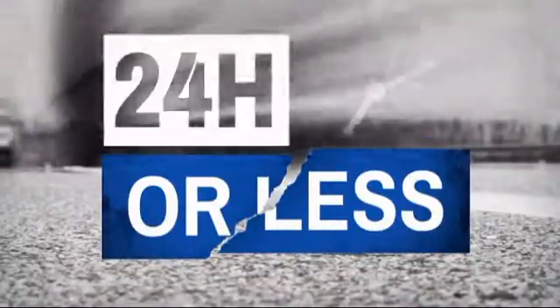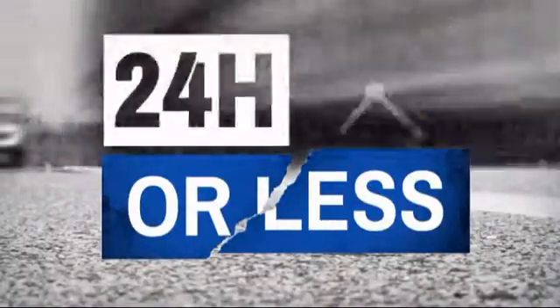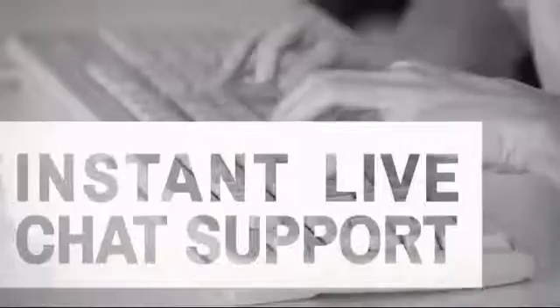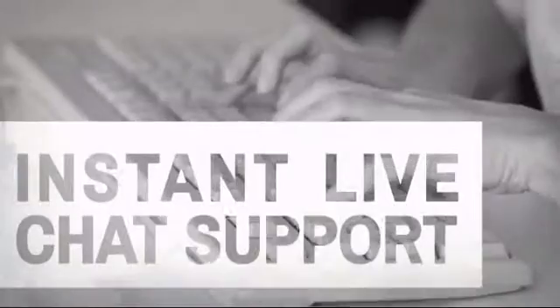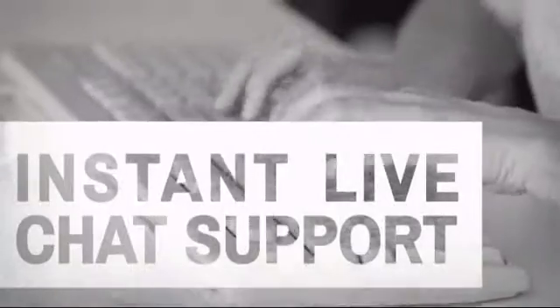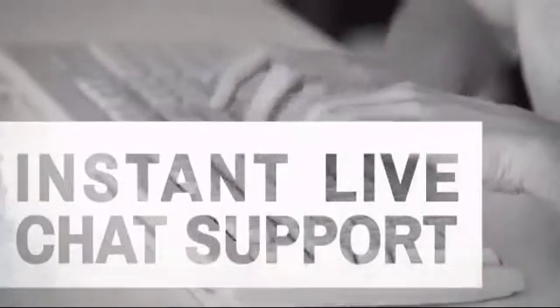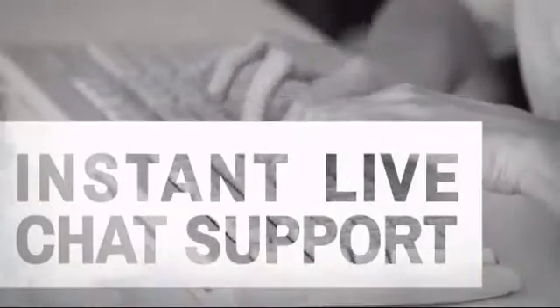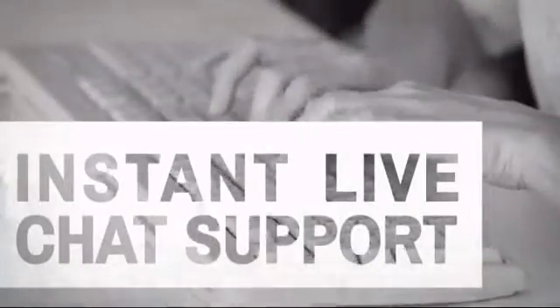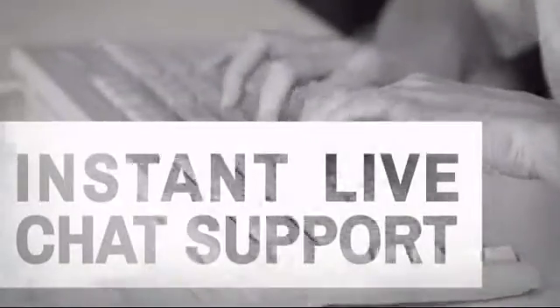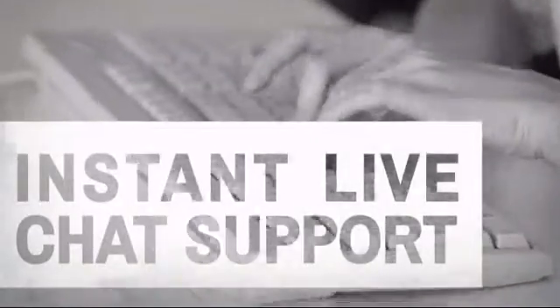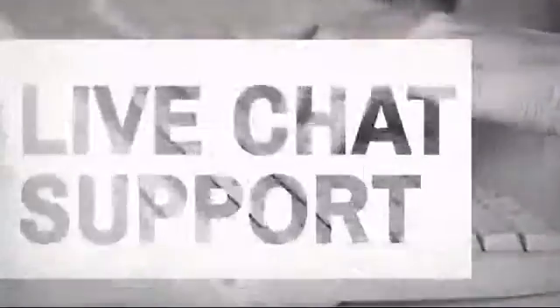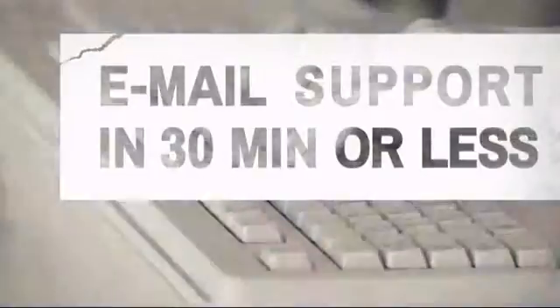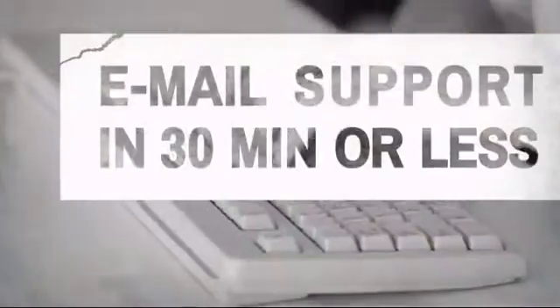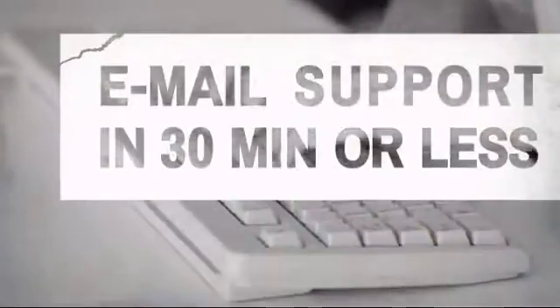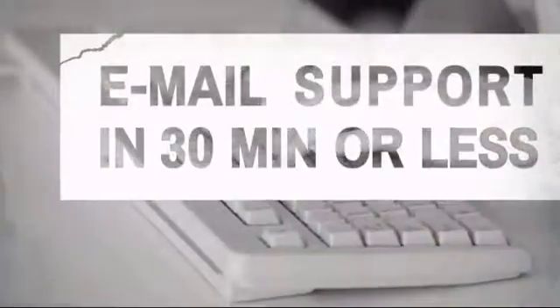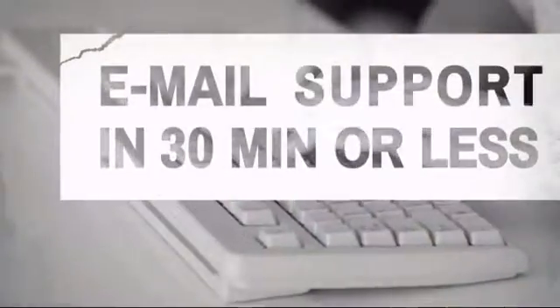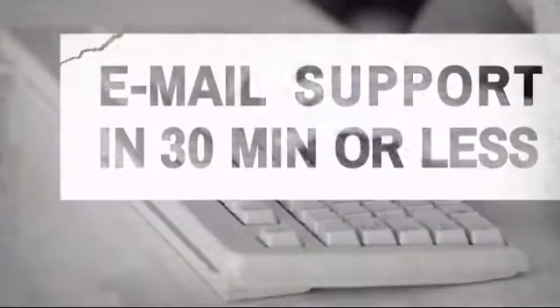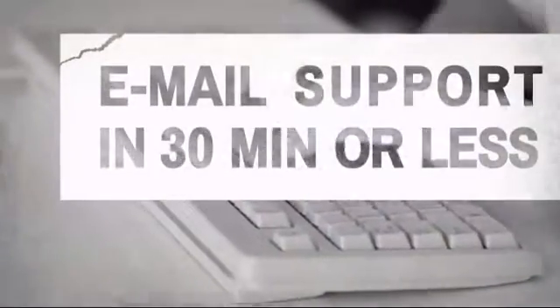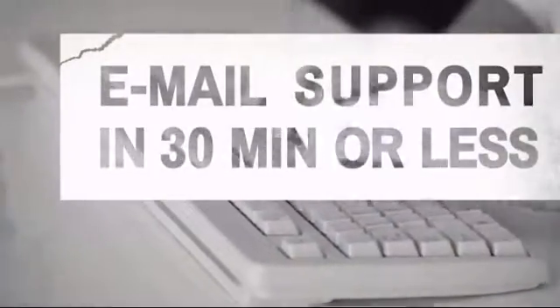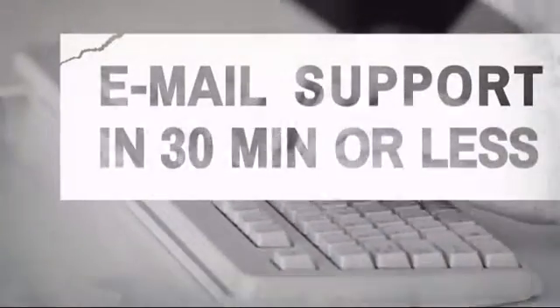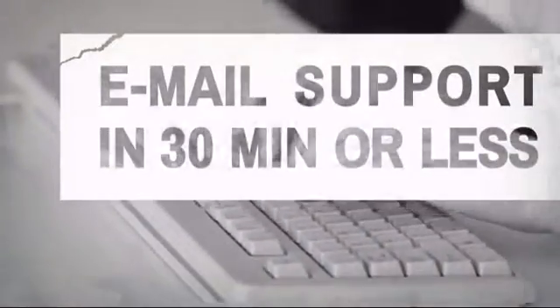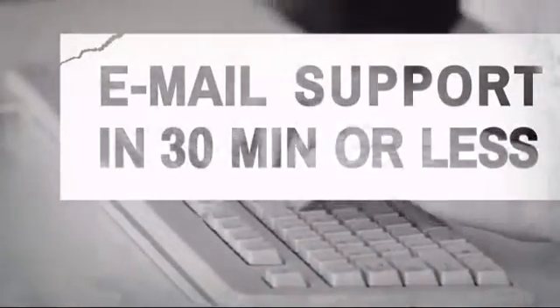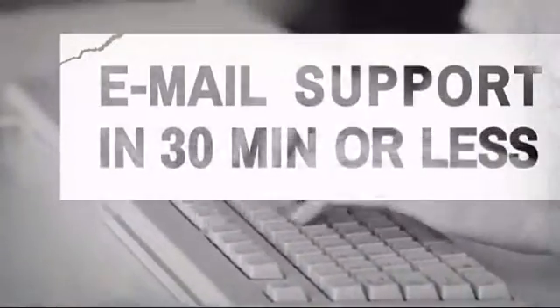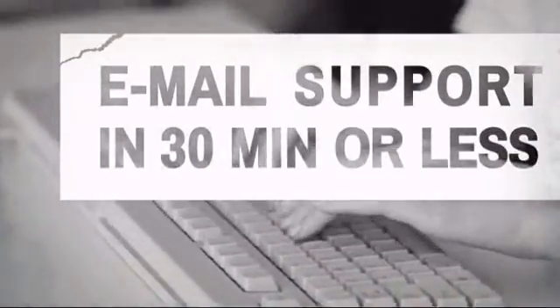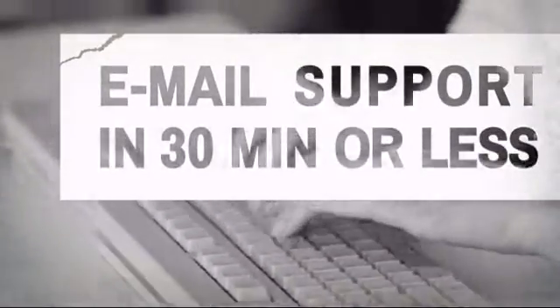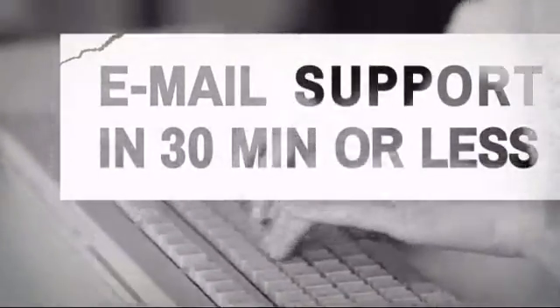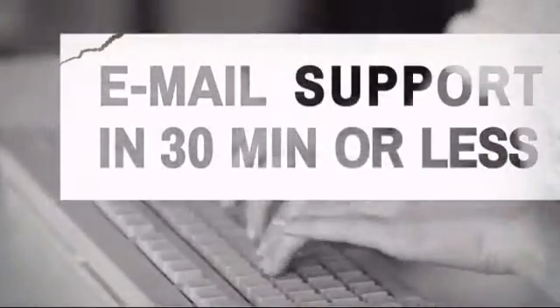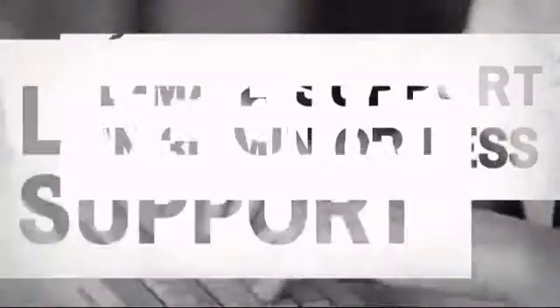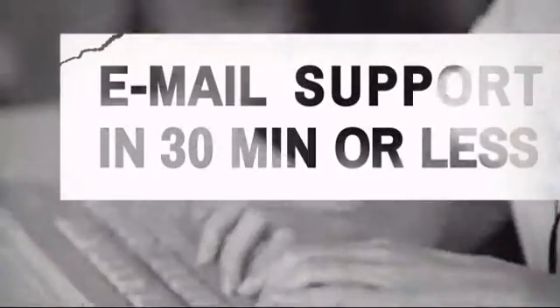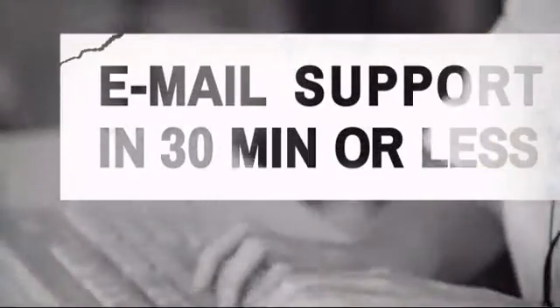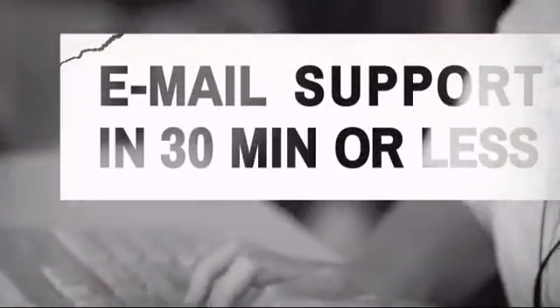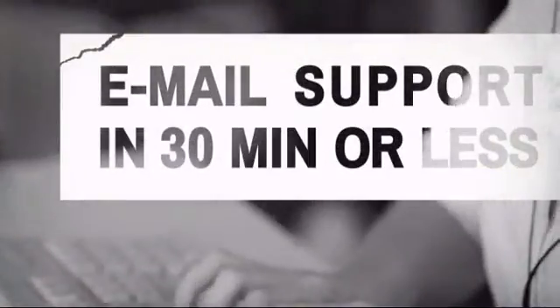Have questions? Call, chat with, or email our equipment experts and get all the answers.